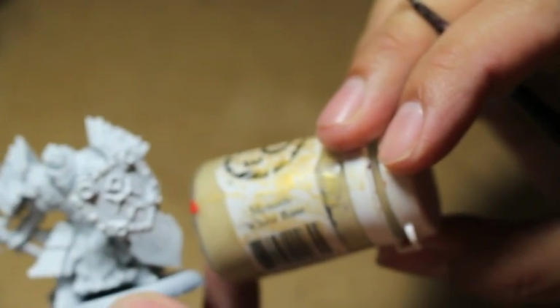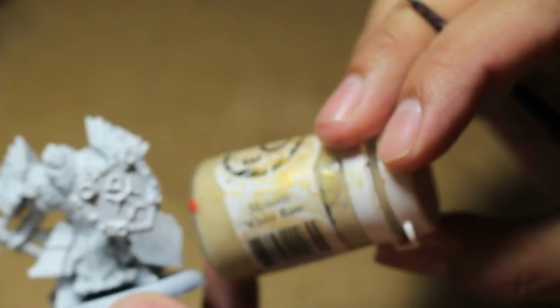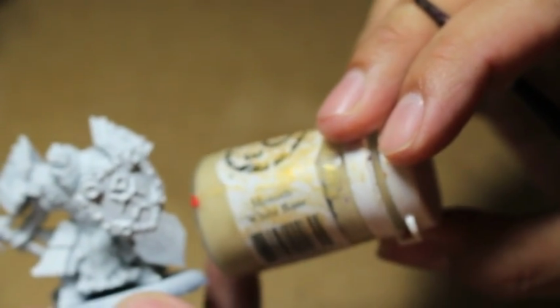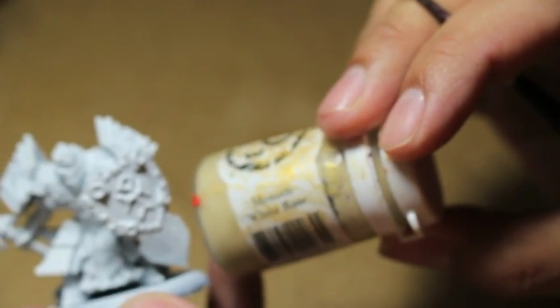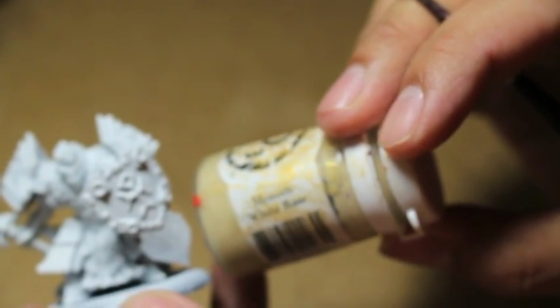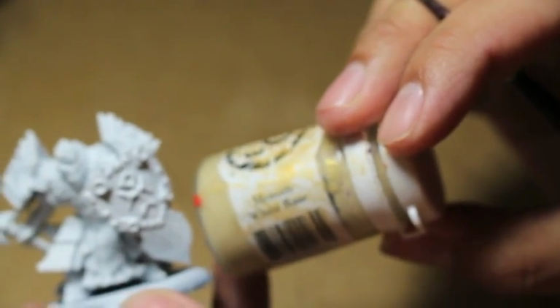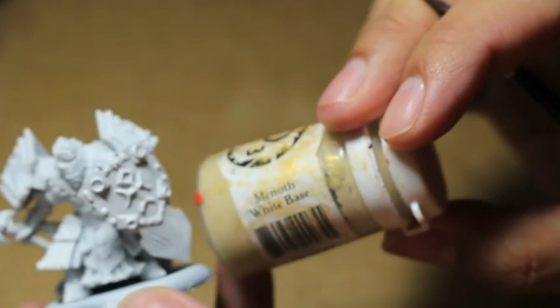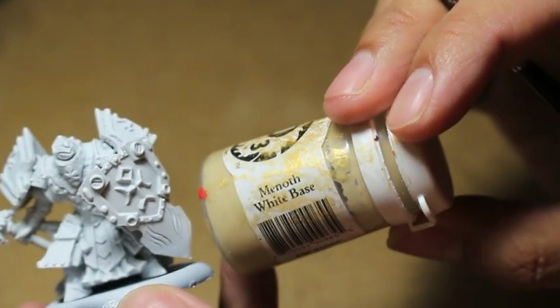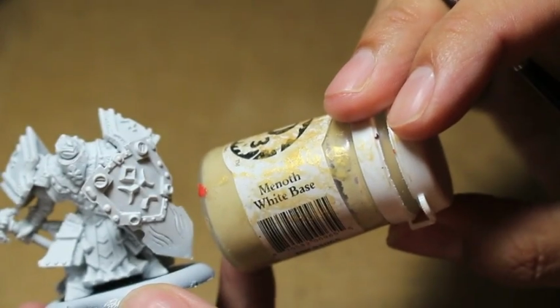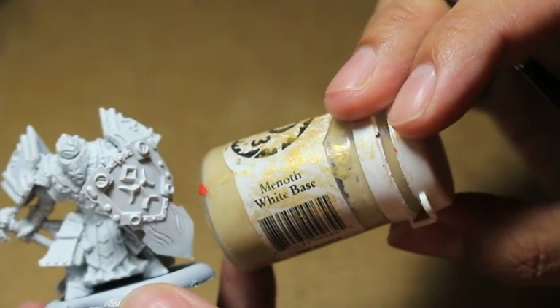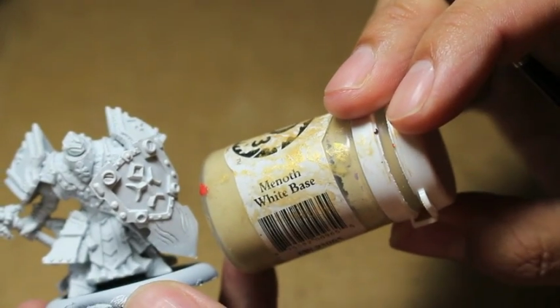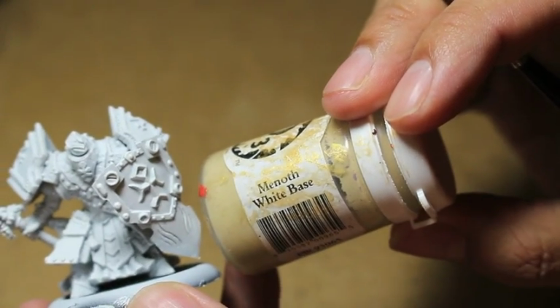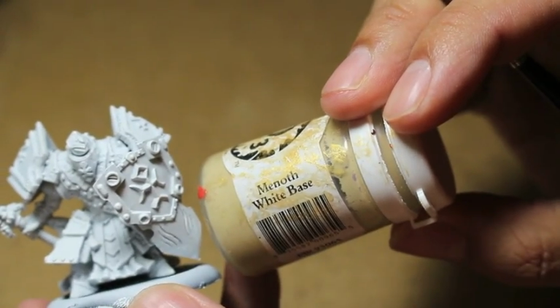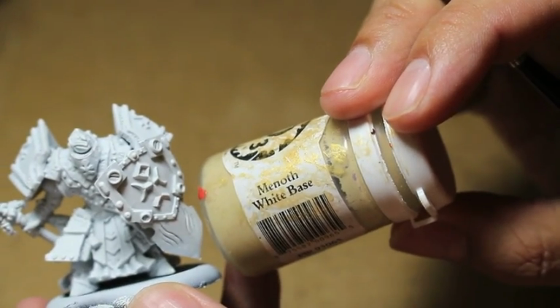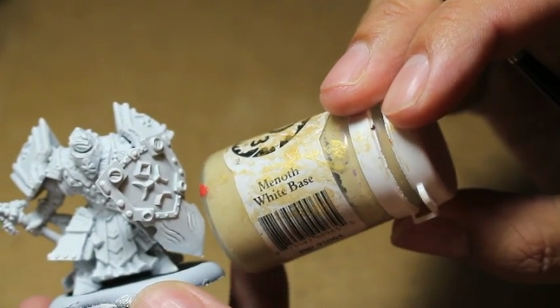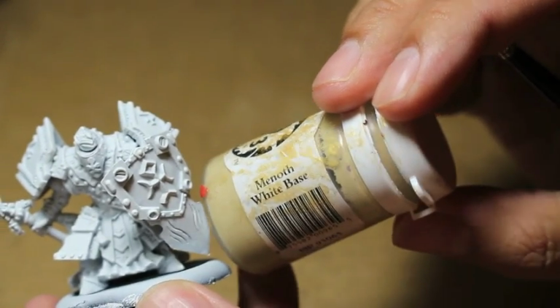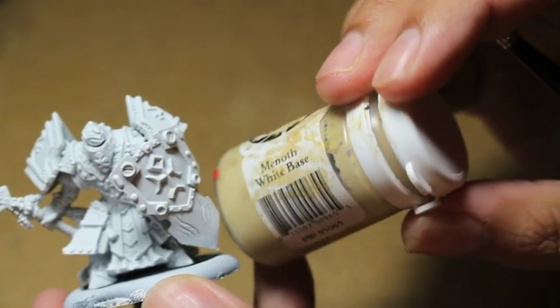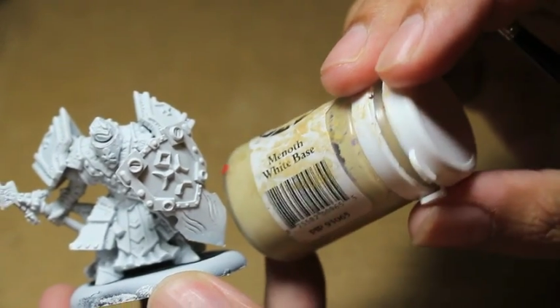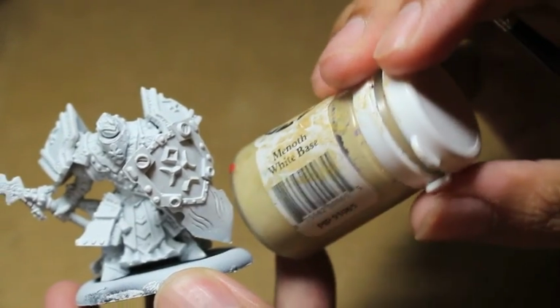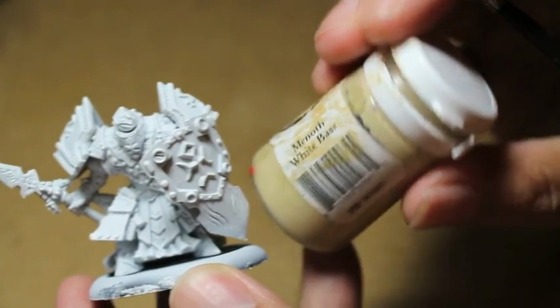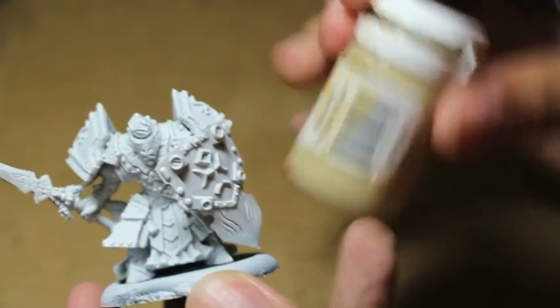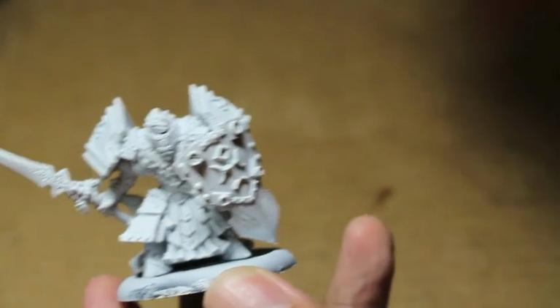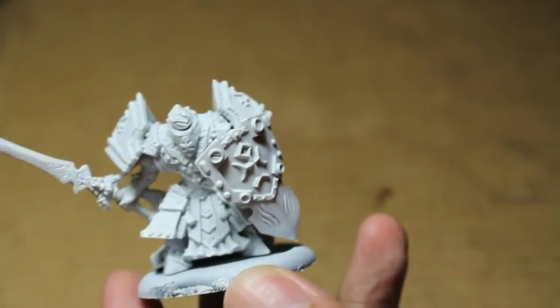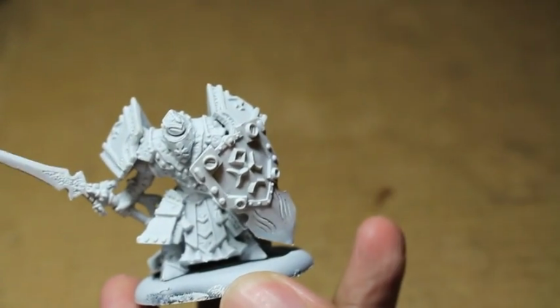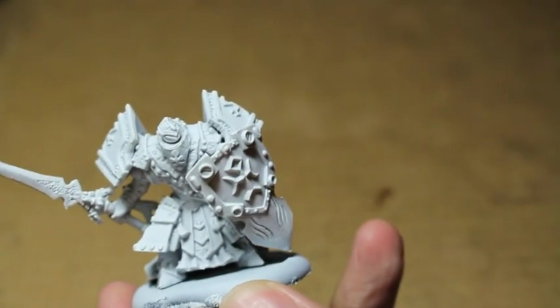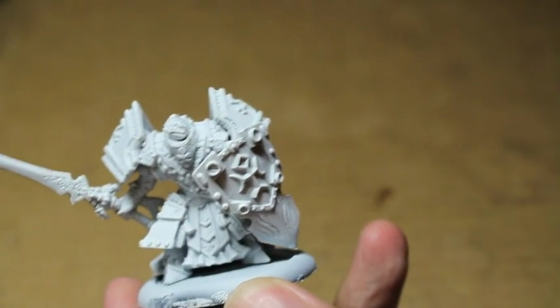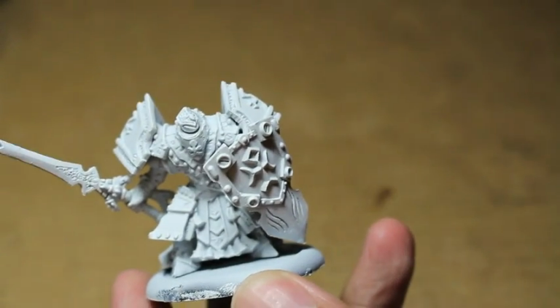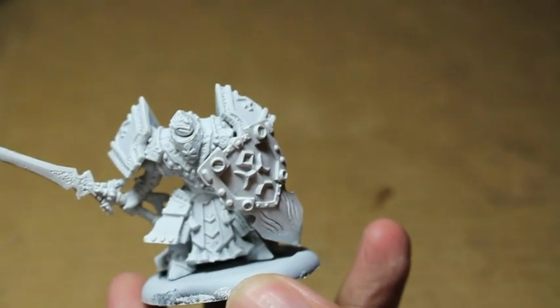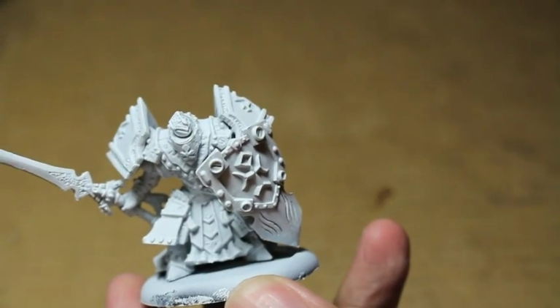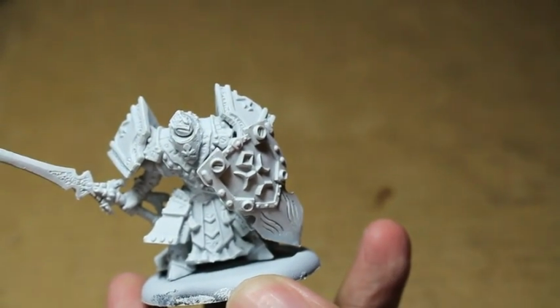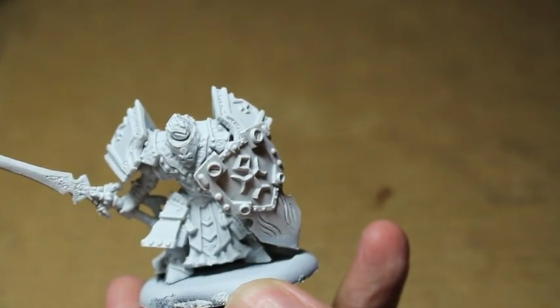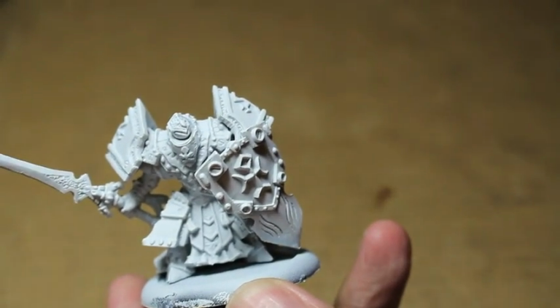Menoth White Base is the first color we're going to use, and we're going to paint all of their armor plates in this color.